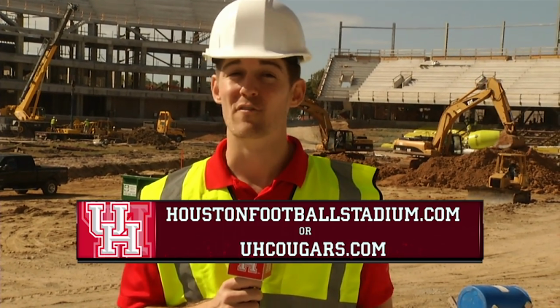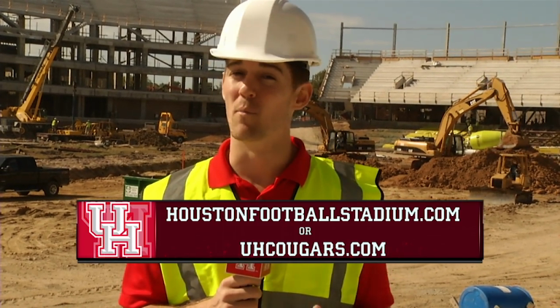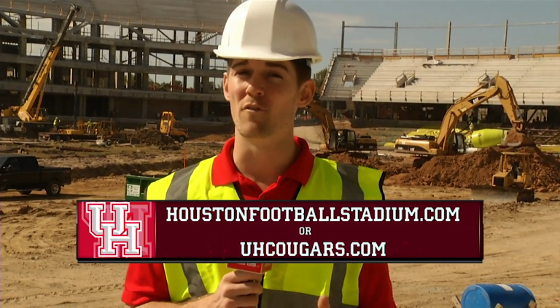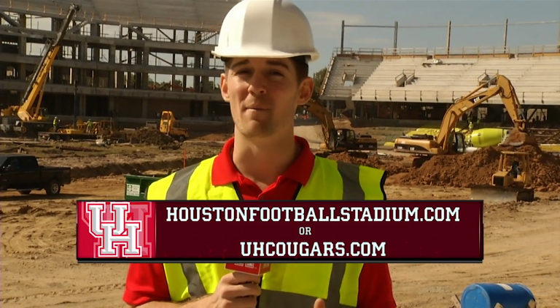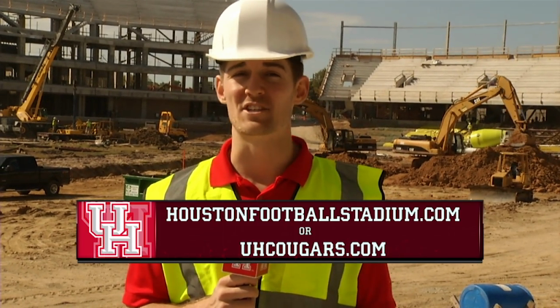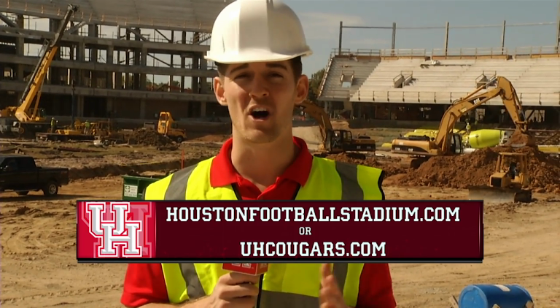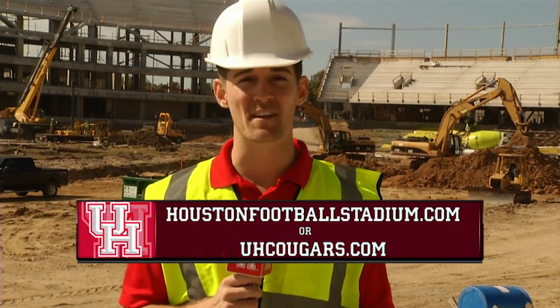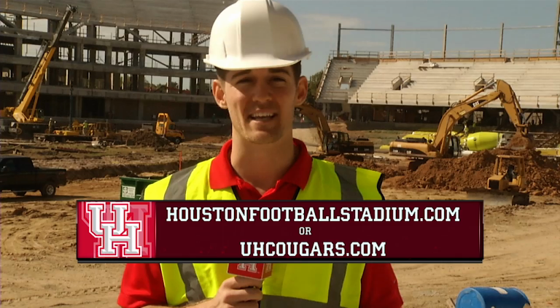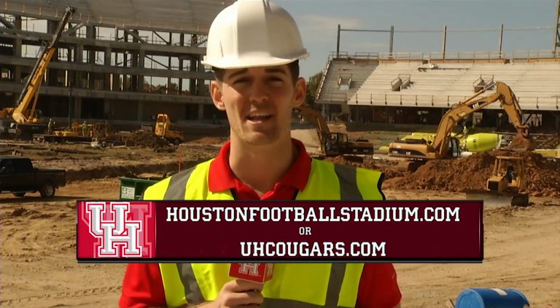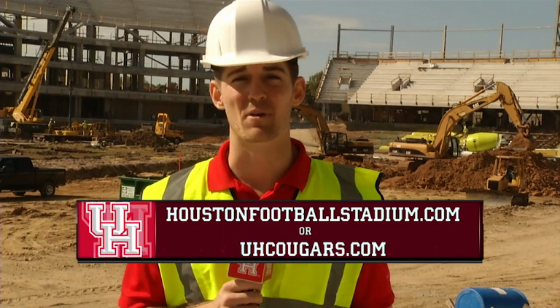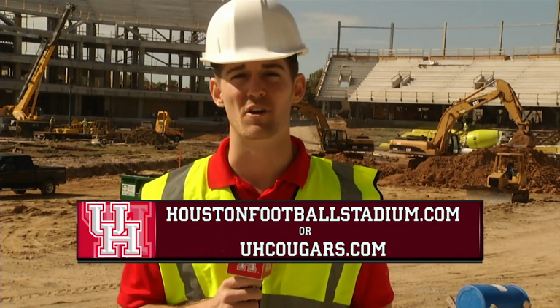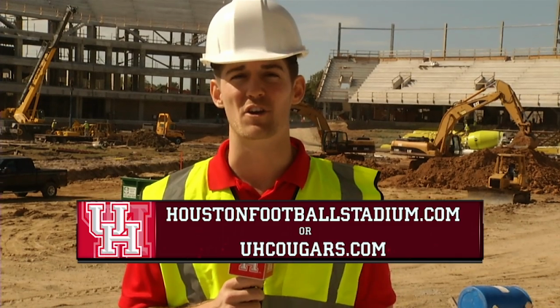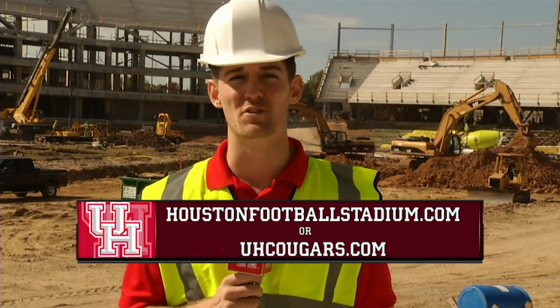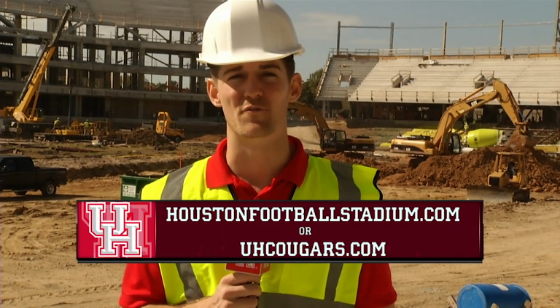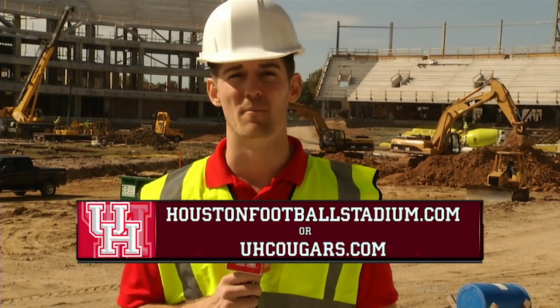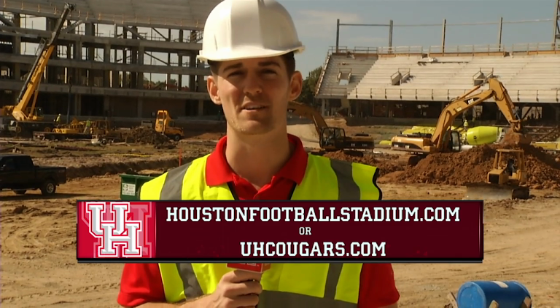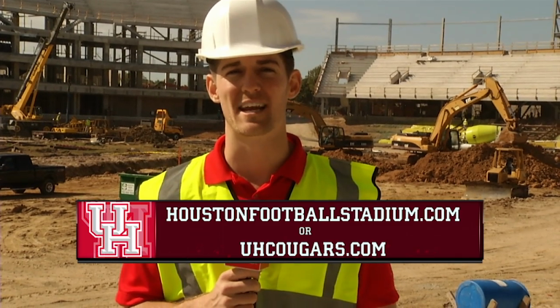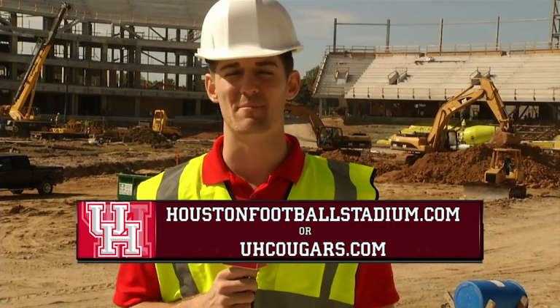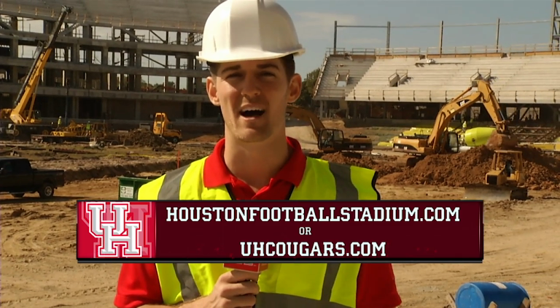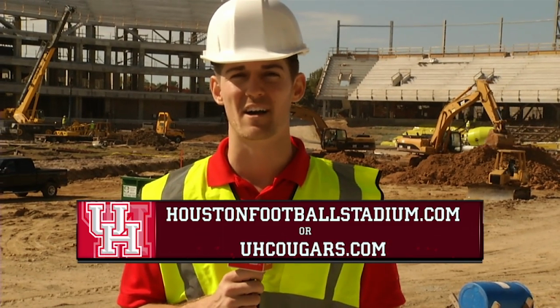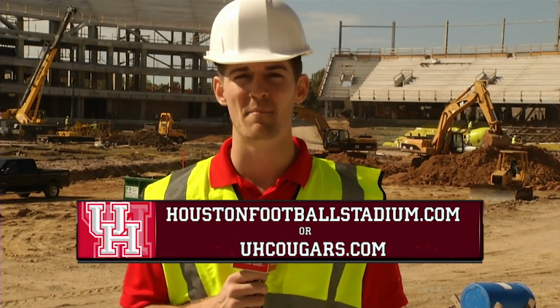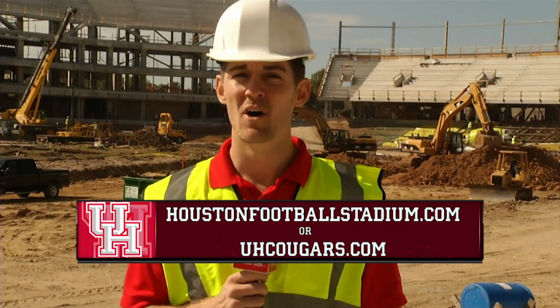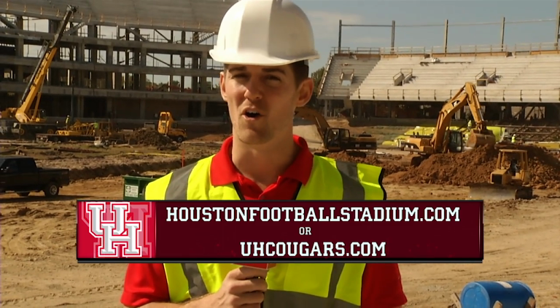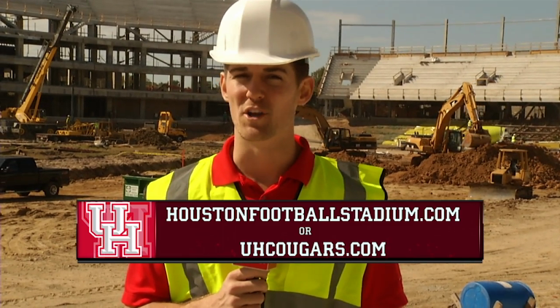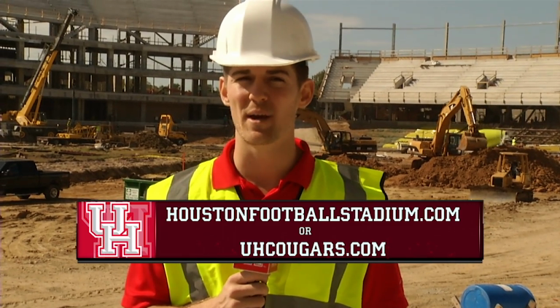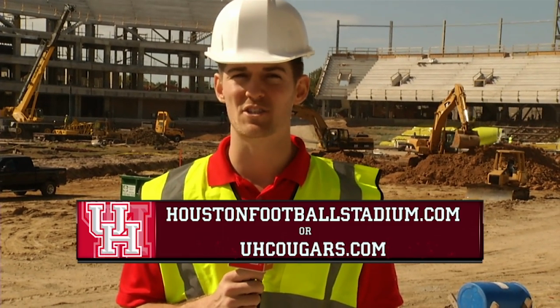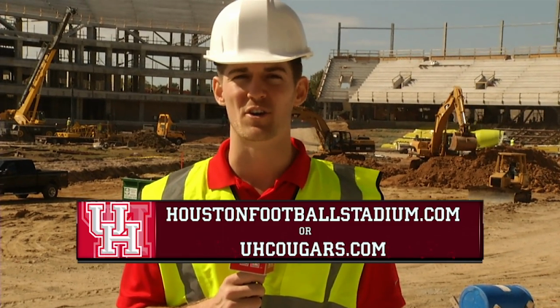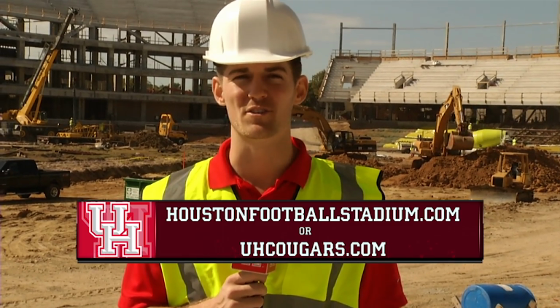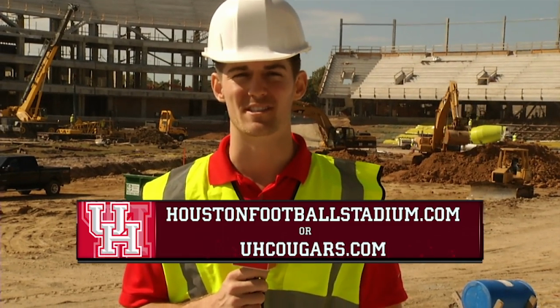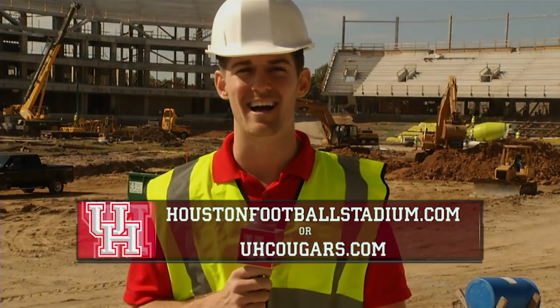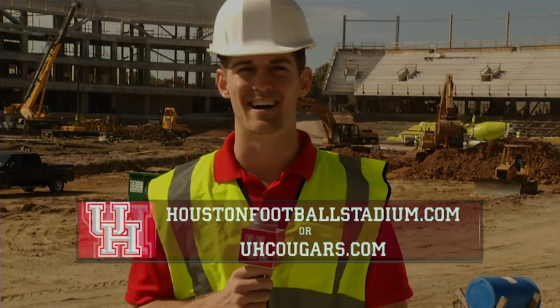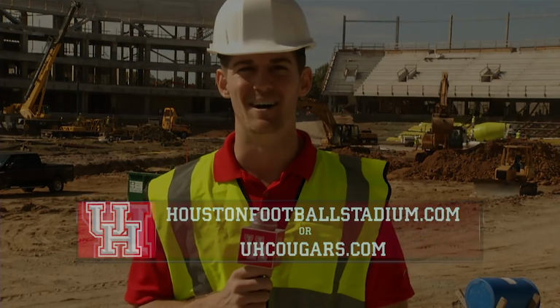For more information on the stadium go to HoustonFootballStadium.com or UHCougars.com.